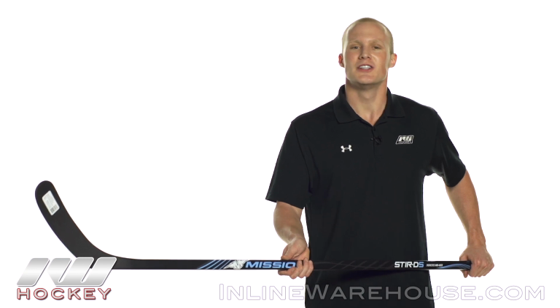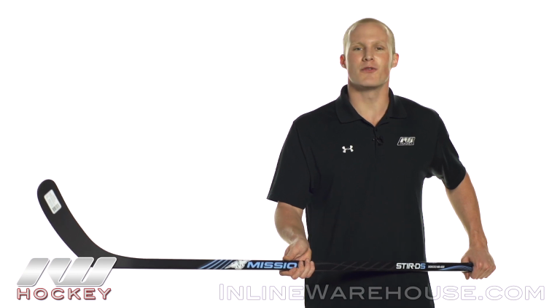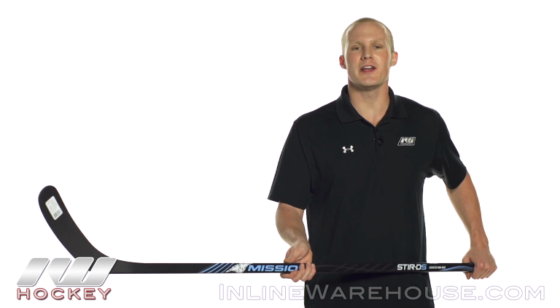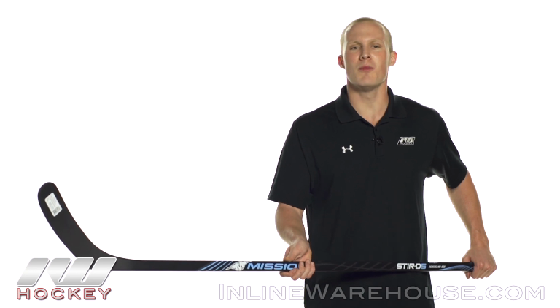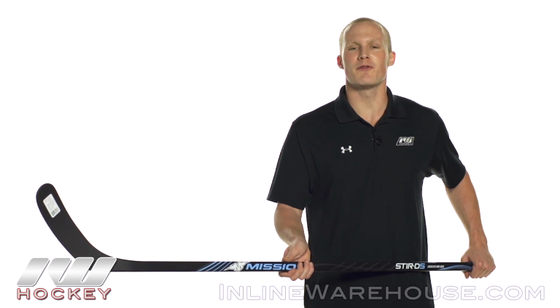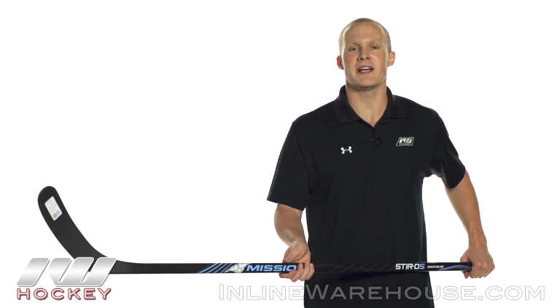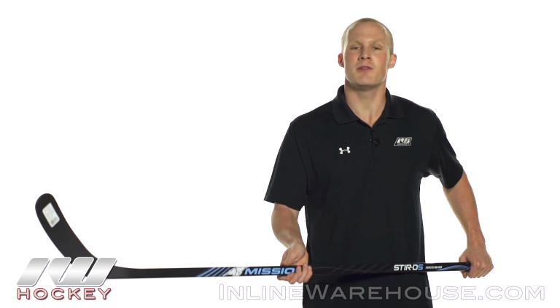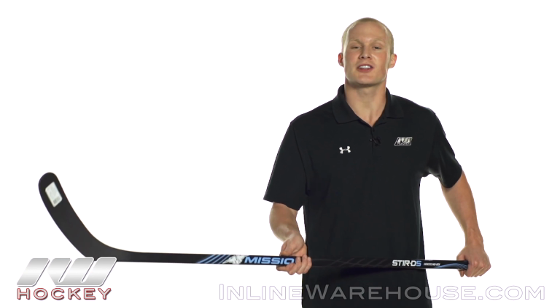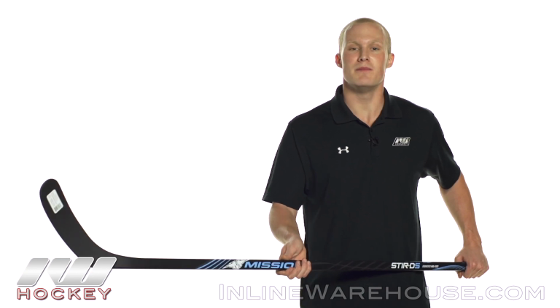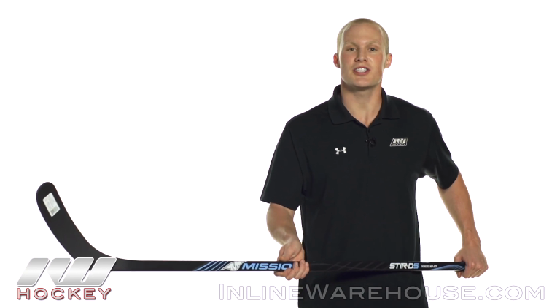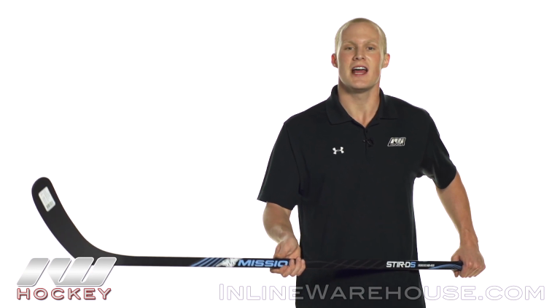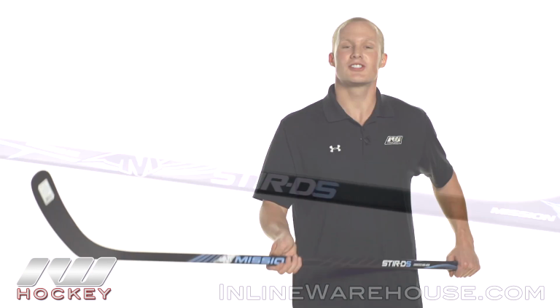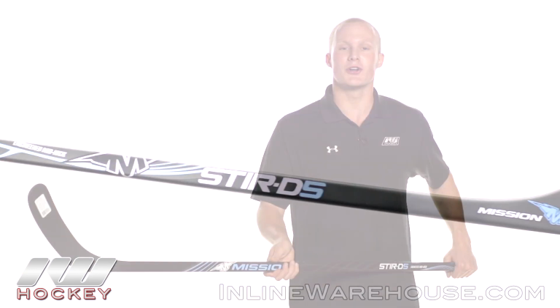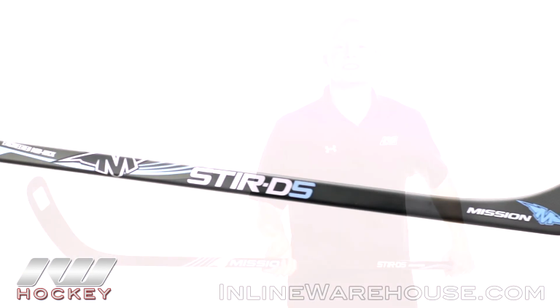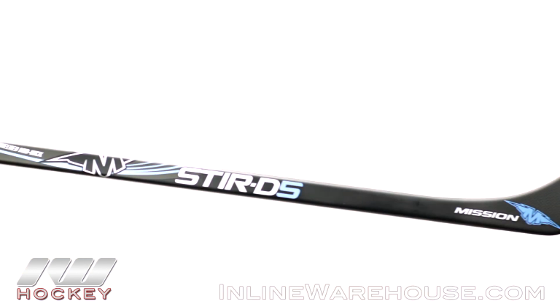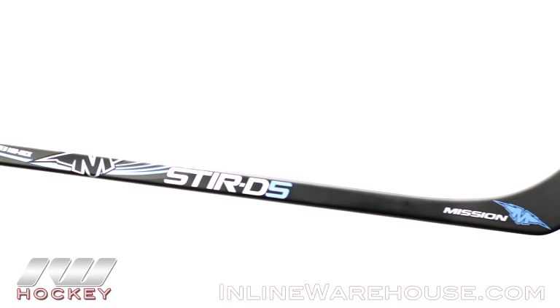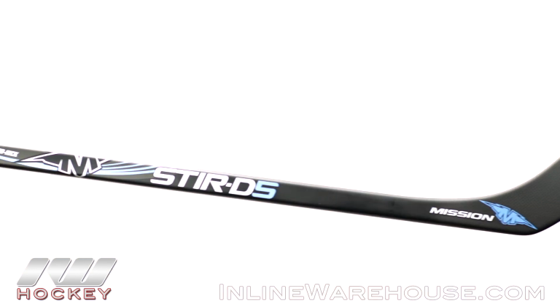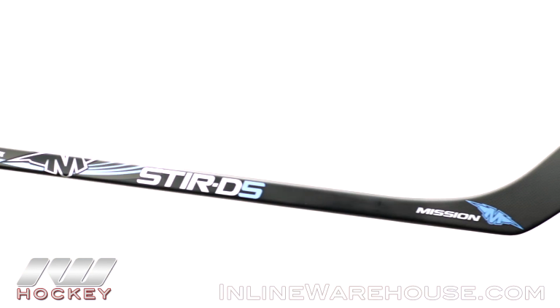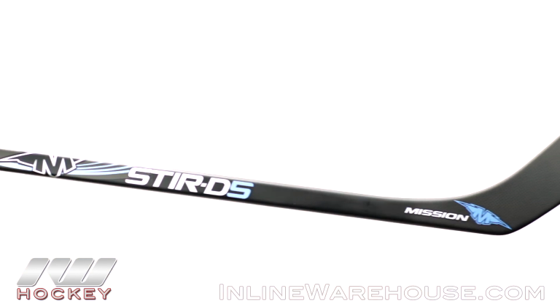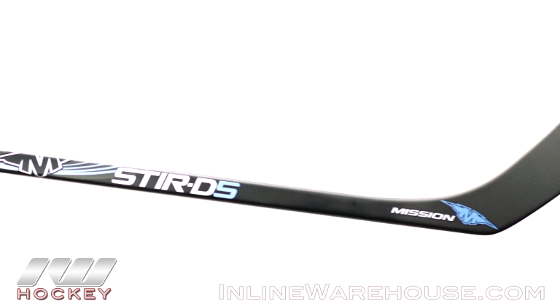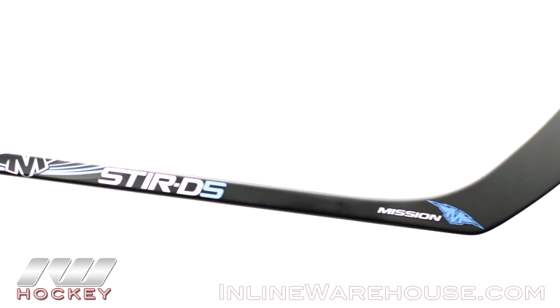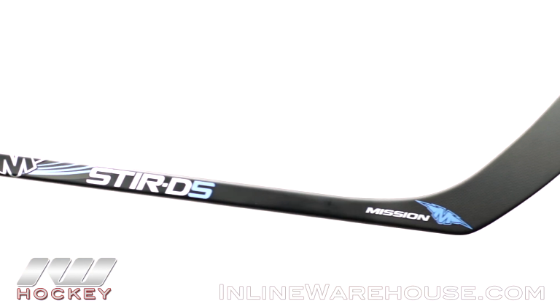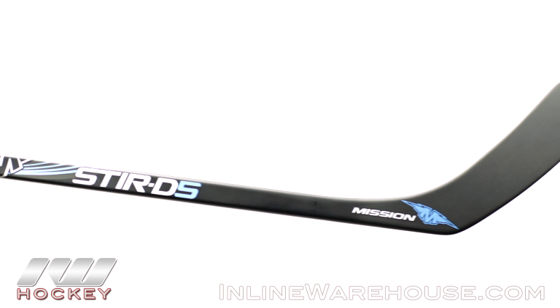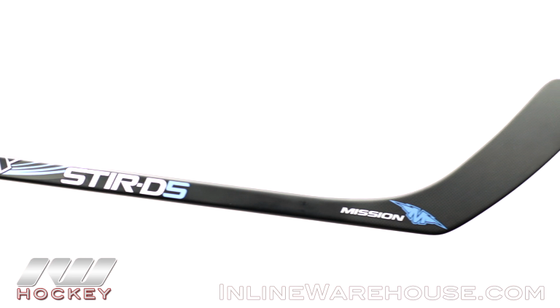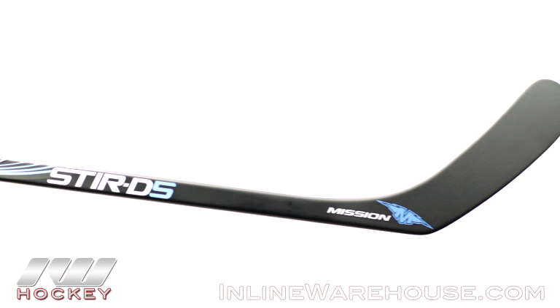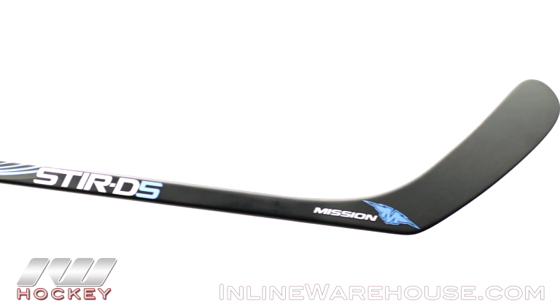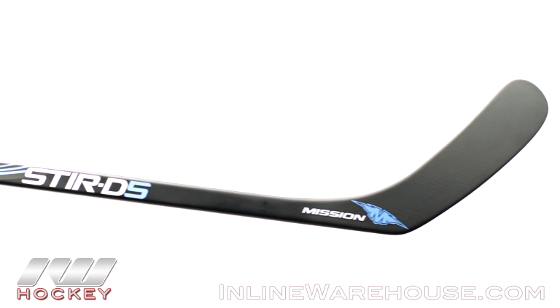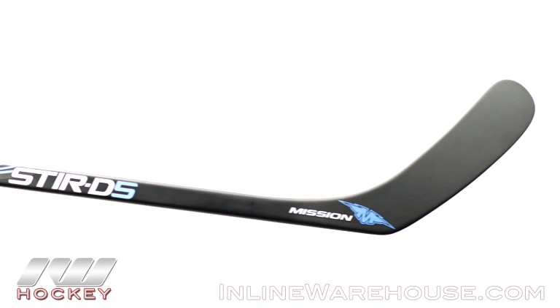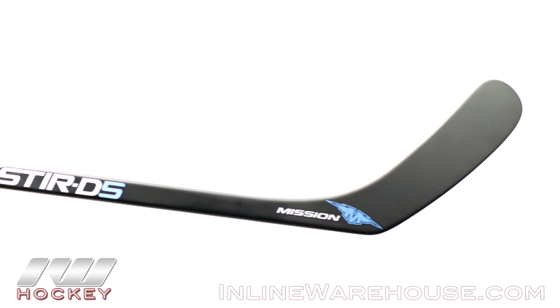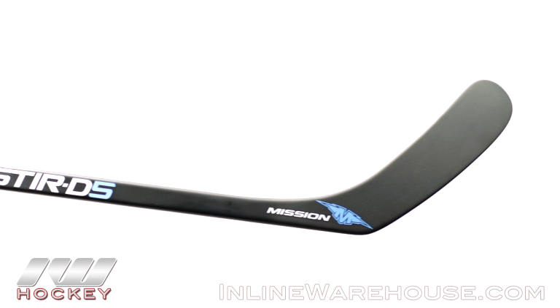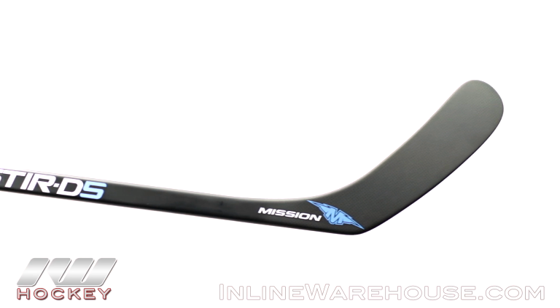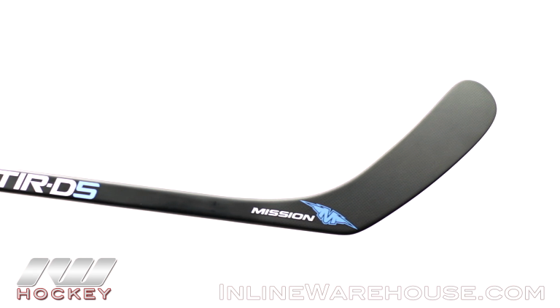For even more information about the Mission Stur D5 hockey stick, be sure to check it out at inlinewarehouse.com.